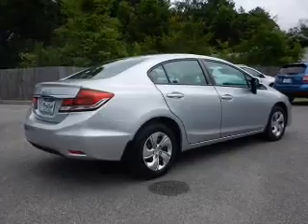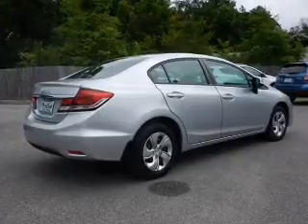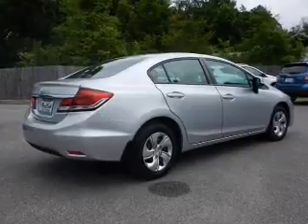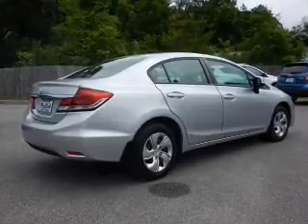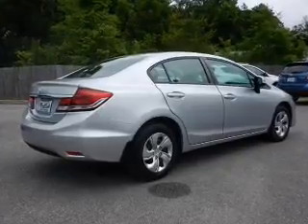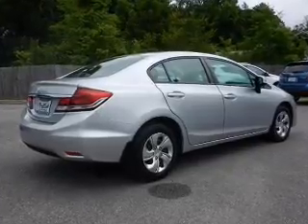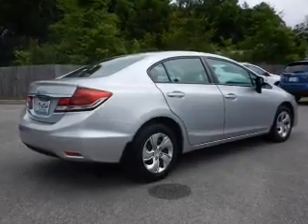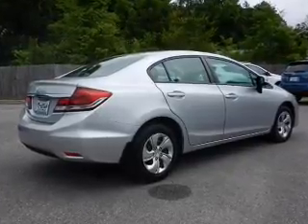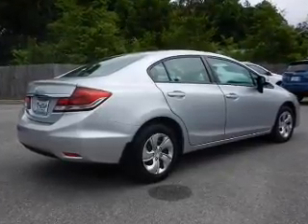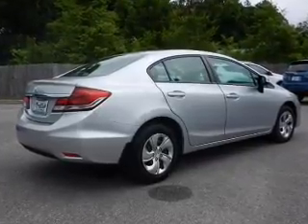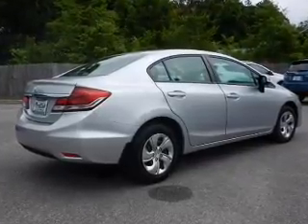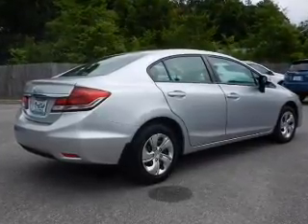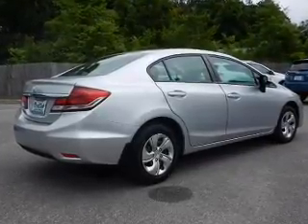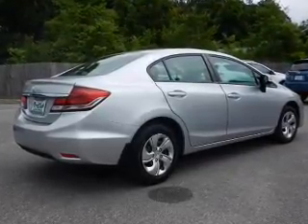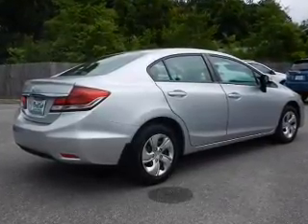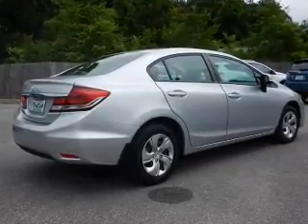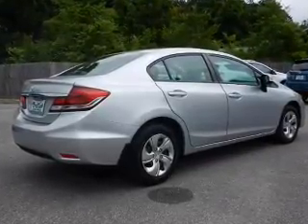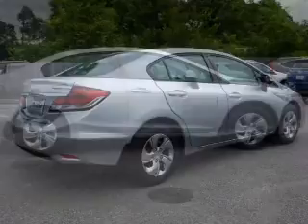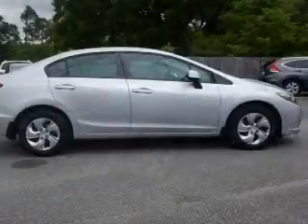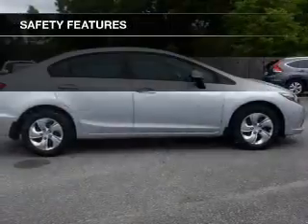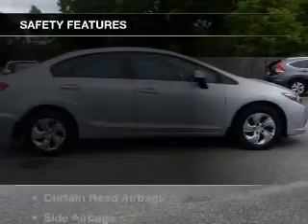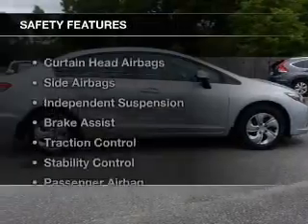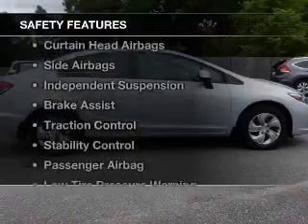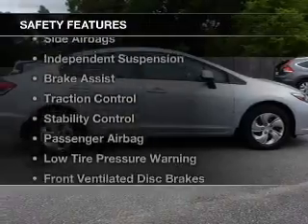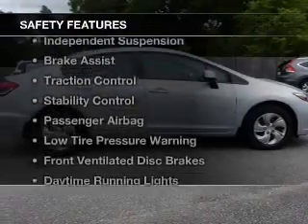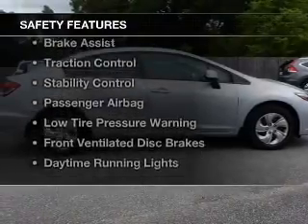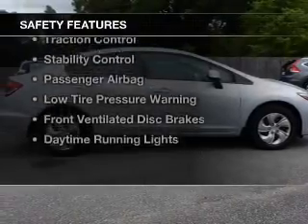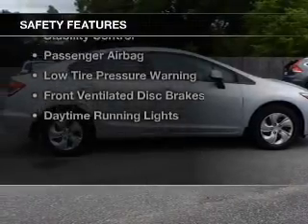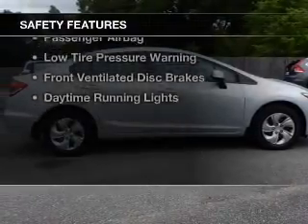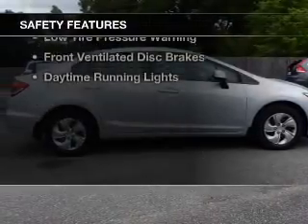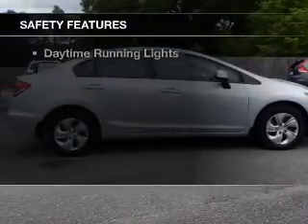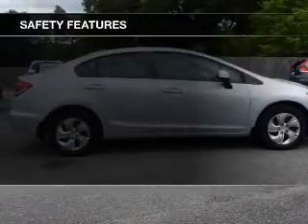Additional features include an alarm system, cruise control, keyless entry, and a trip computer. Safety was made a priority with these features.